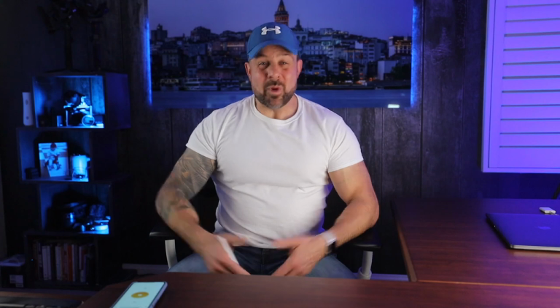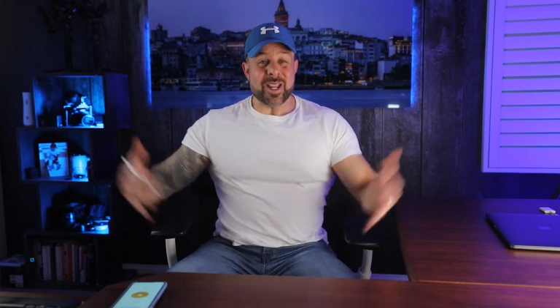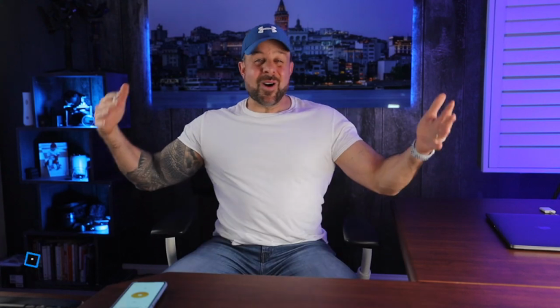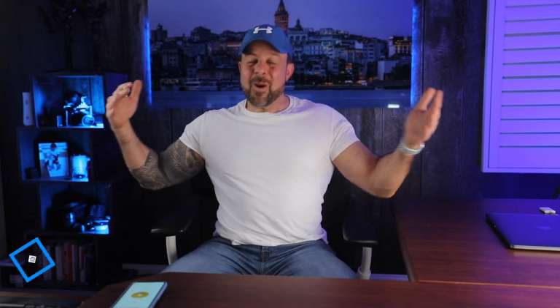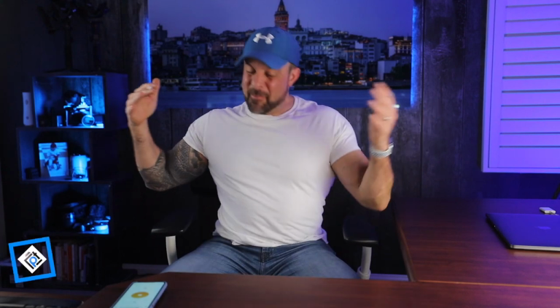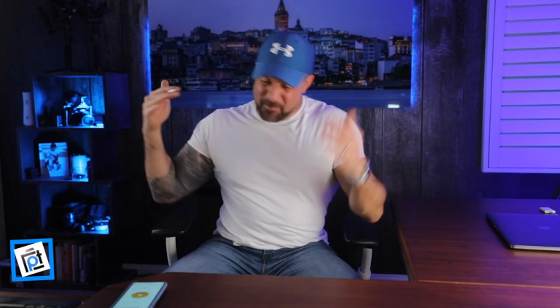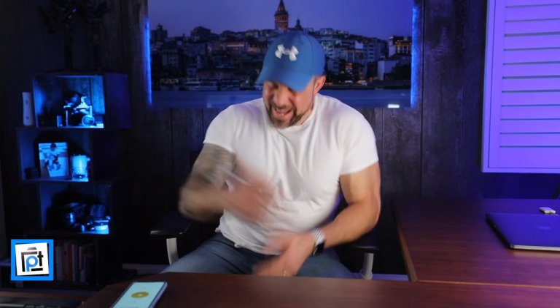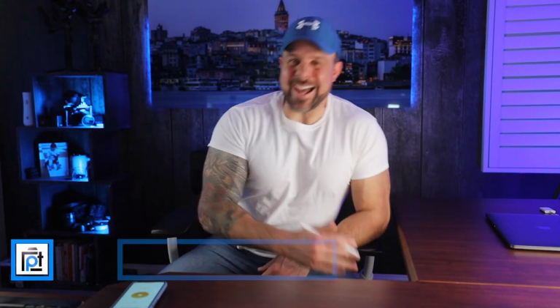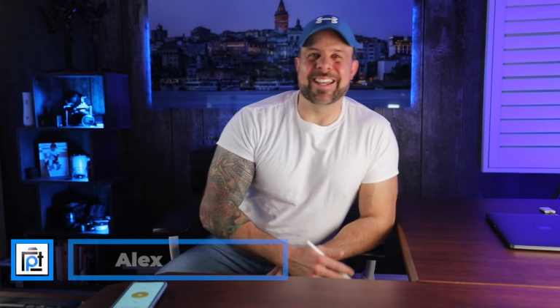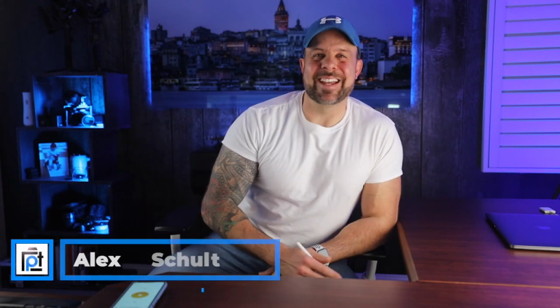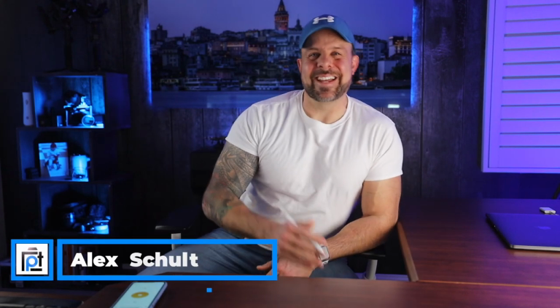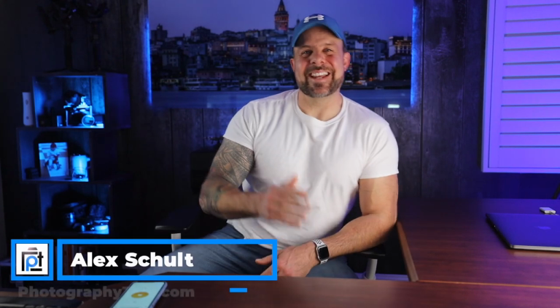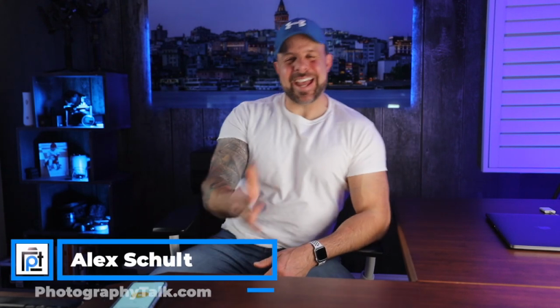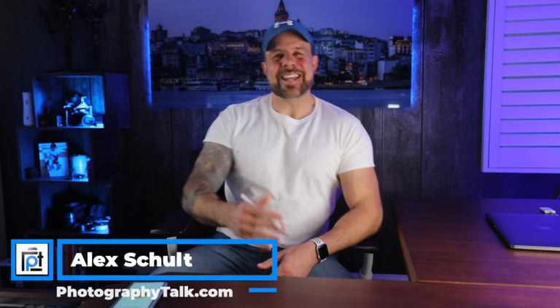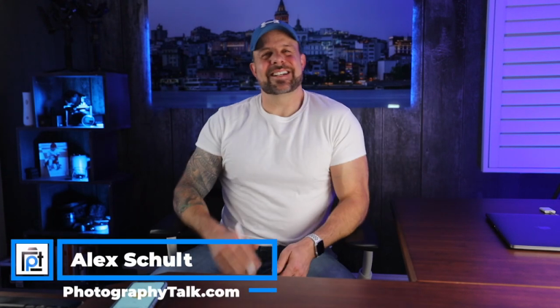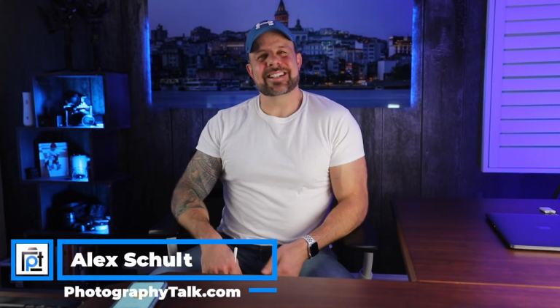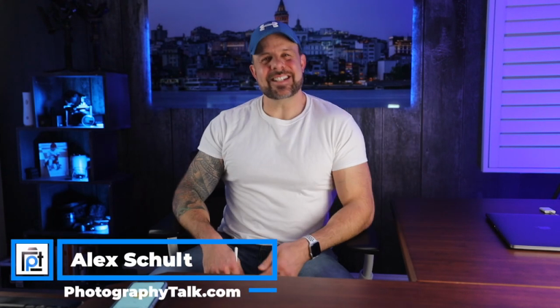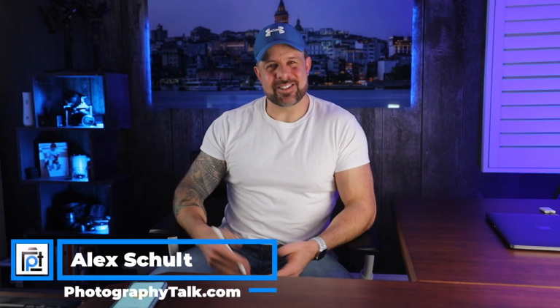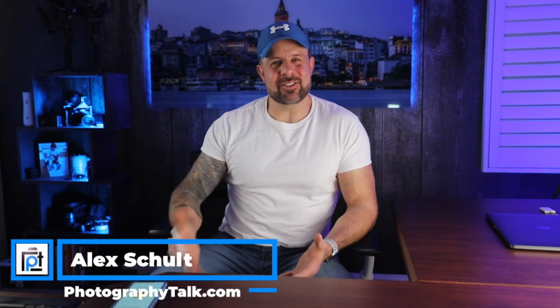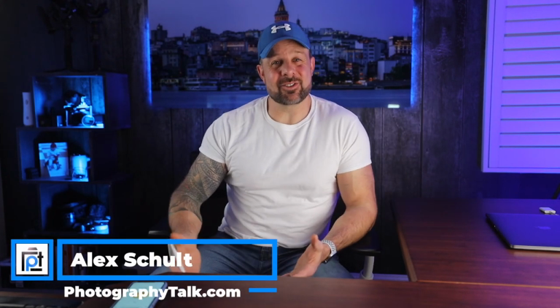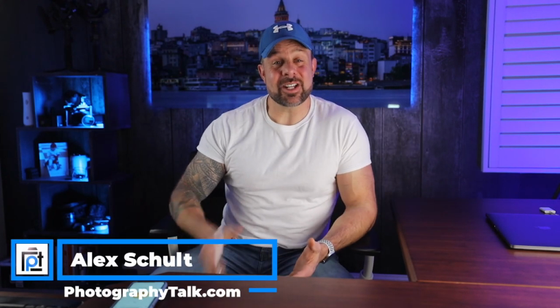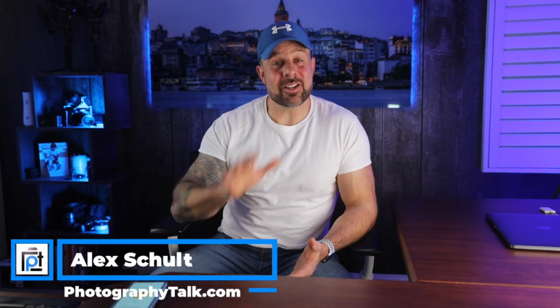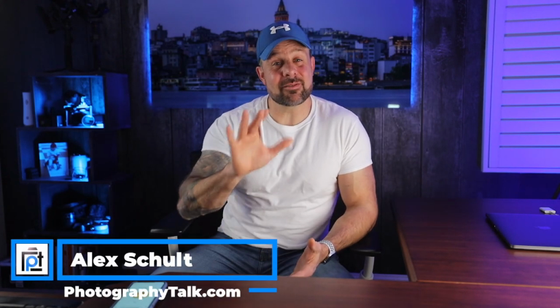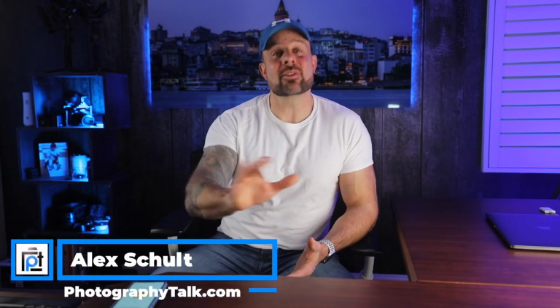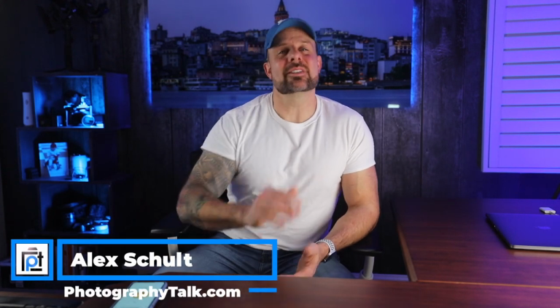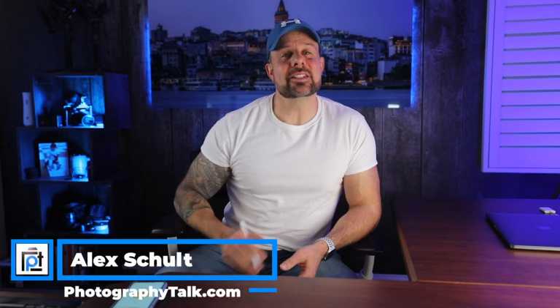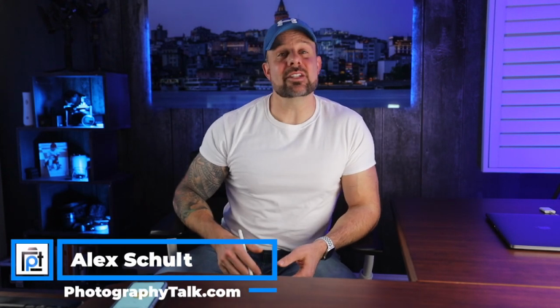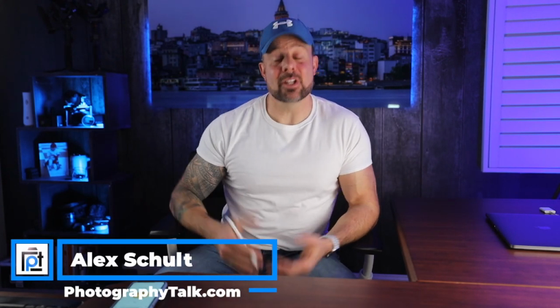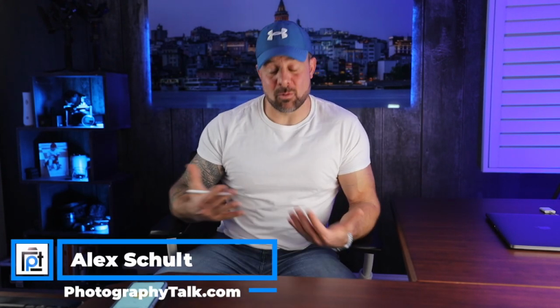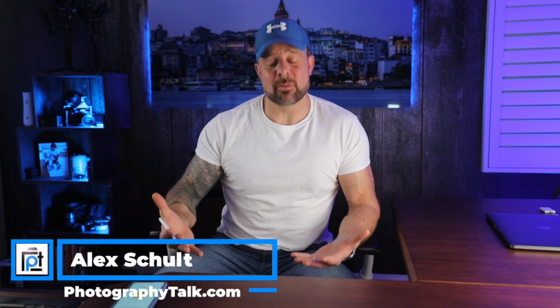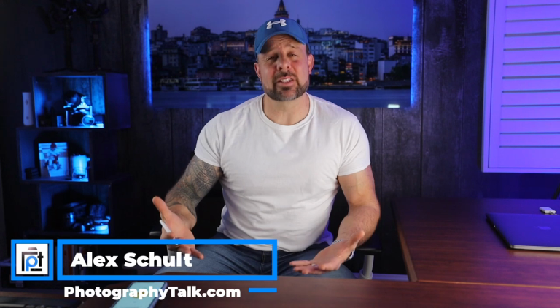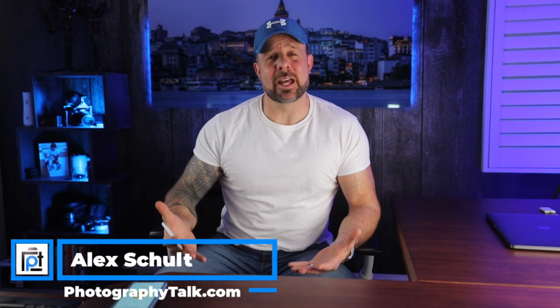We are back! And hey, it is so great, of course, to see you here with me today.